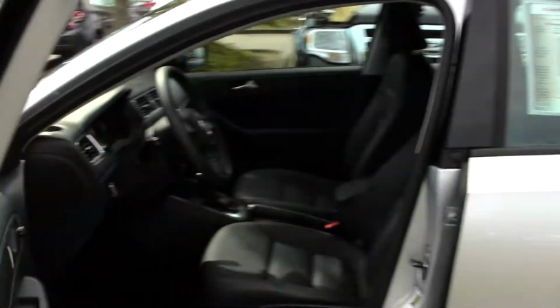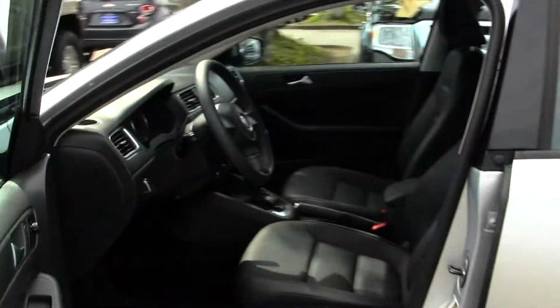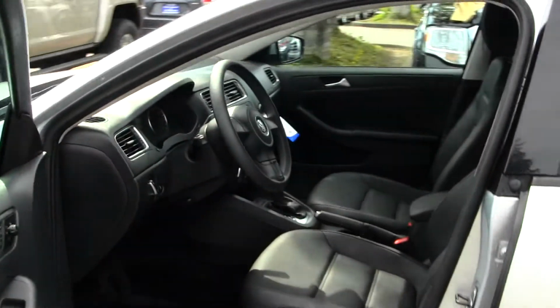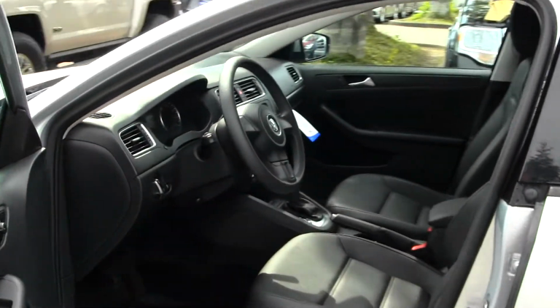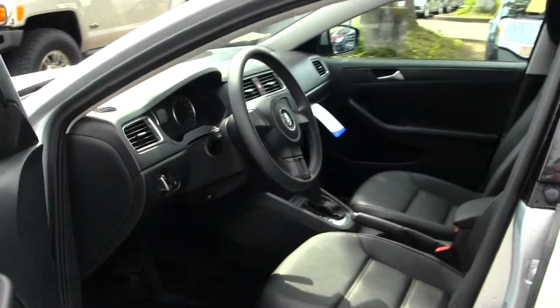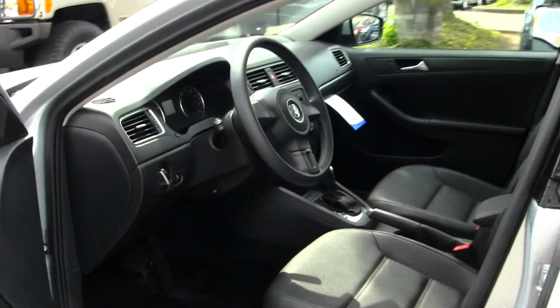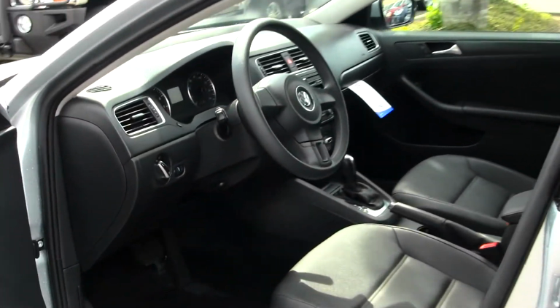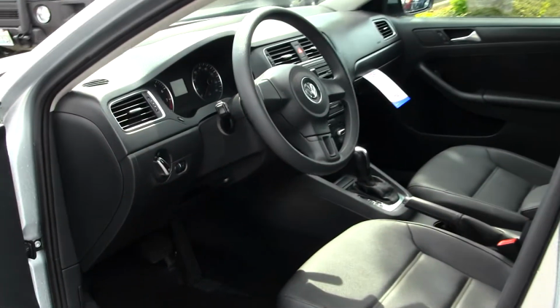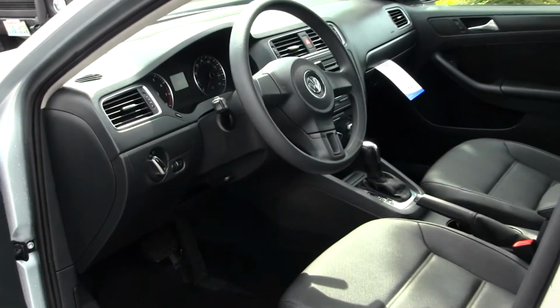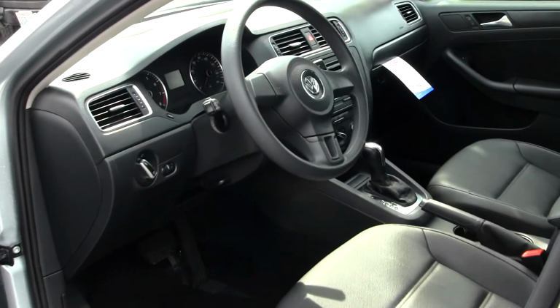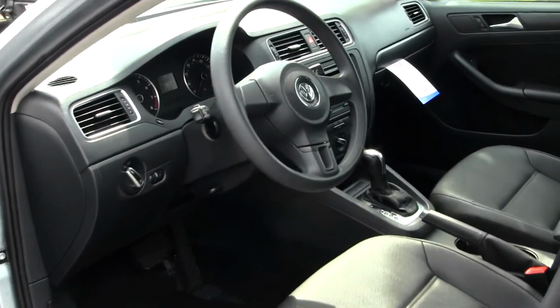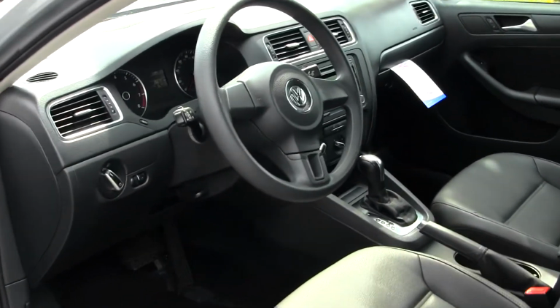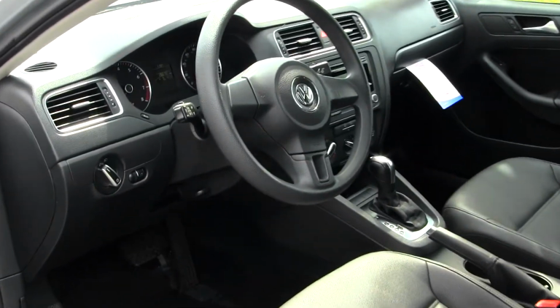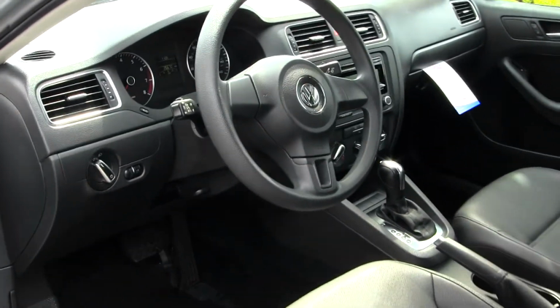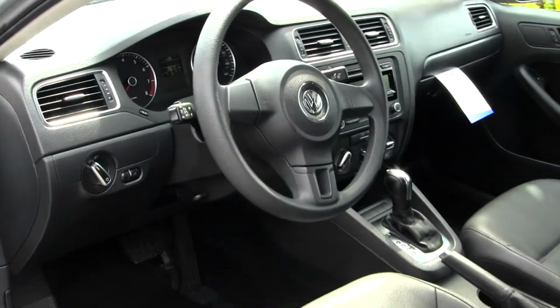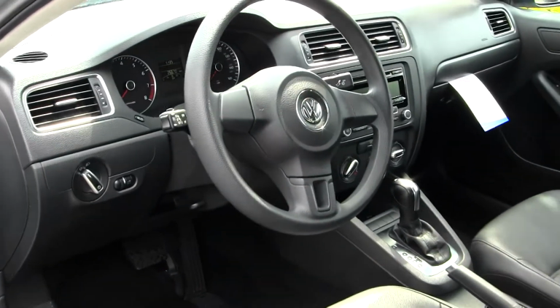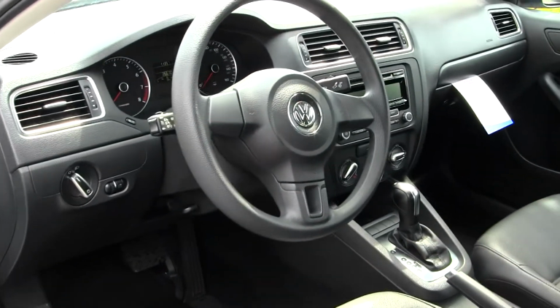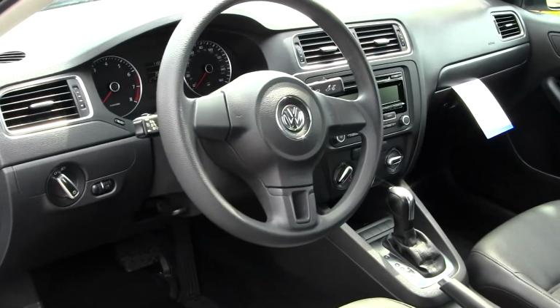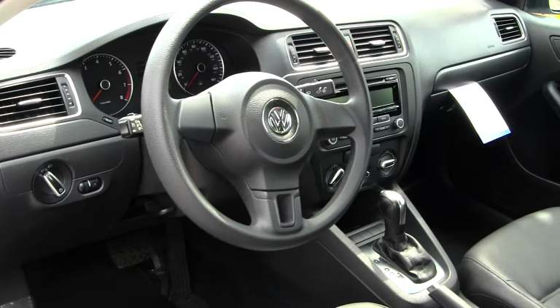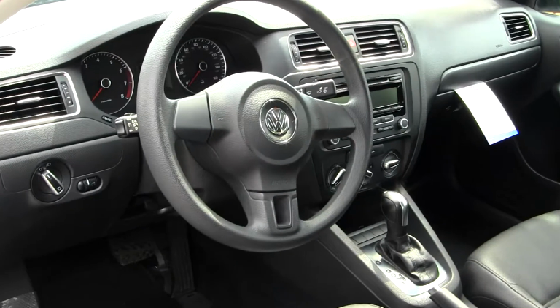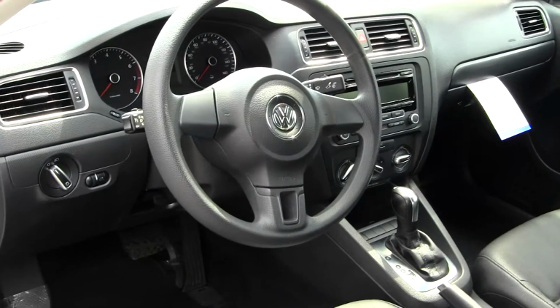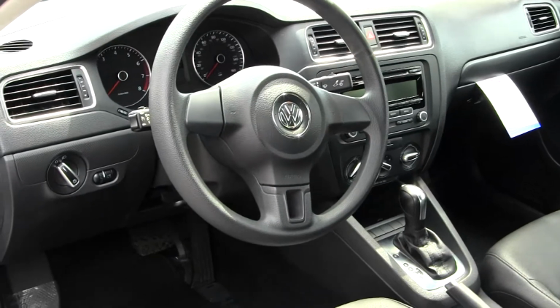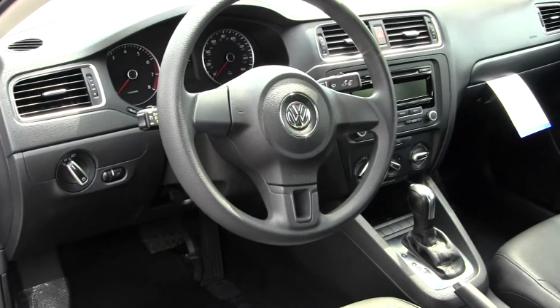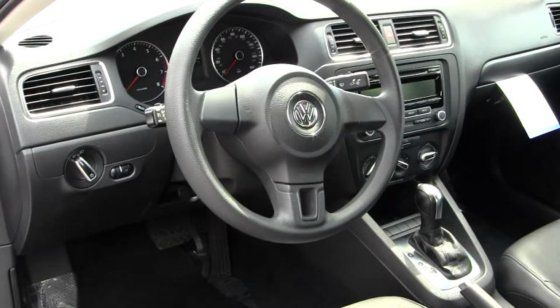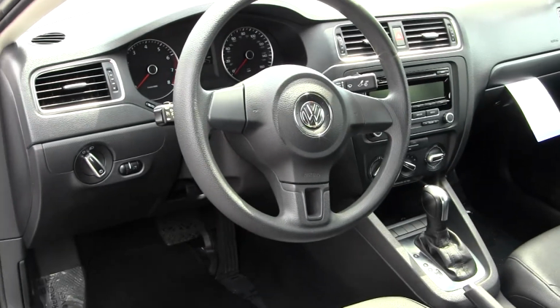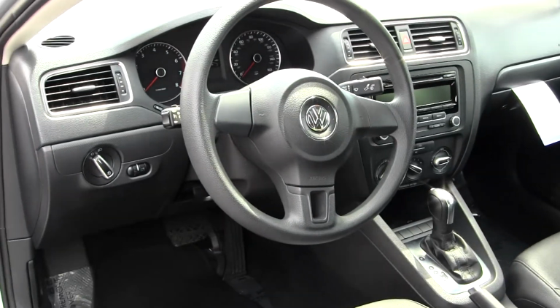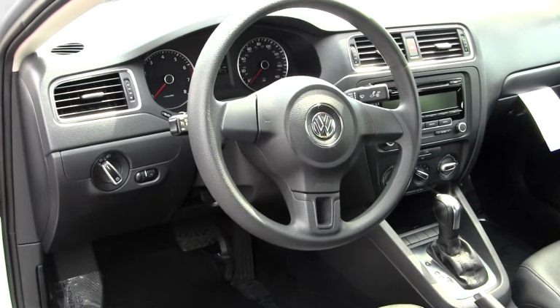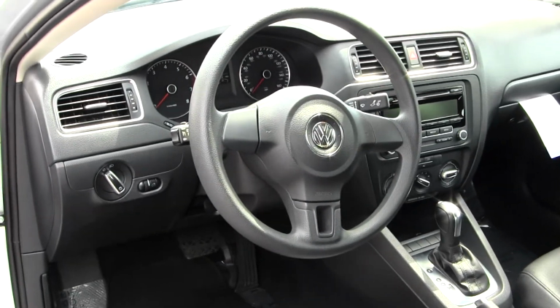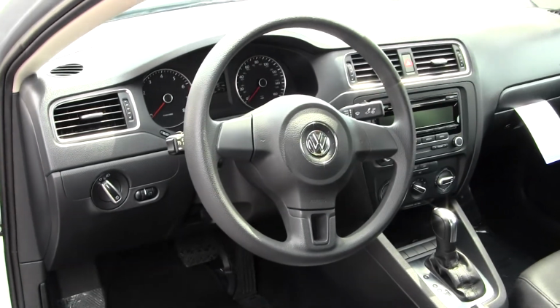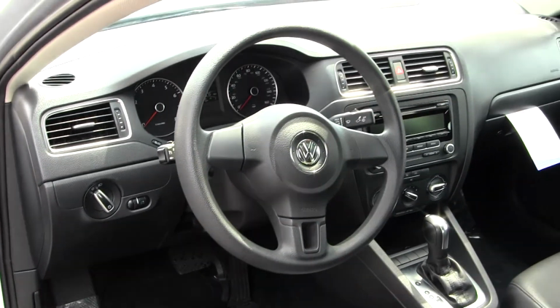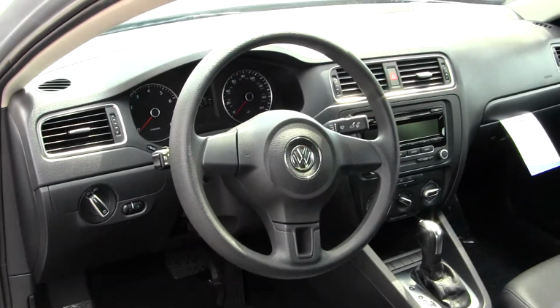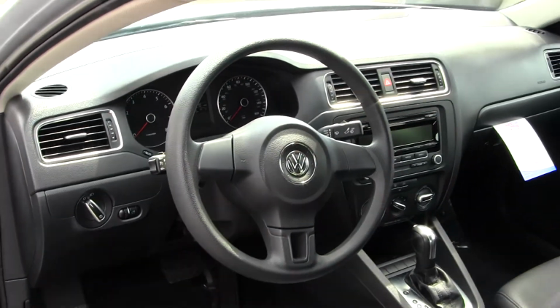Inside you have your leather seats, automatic transmission, iPod integration, all your power options — windows, locks, and mirrors.